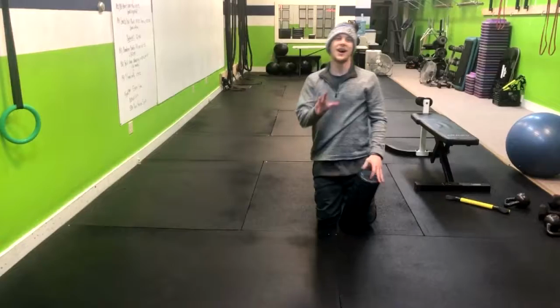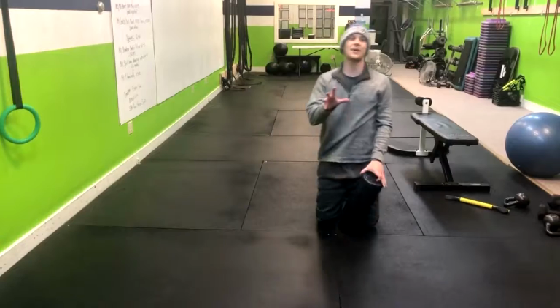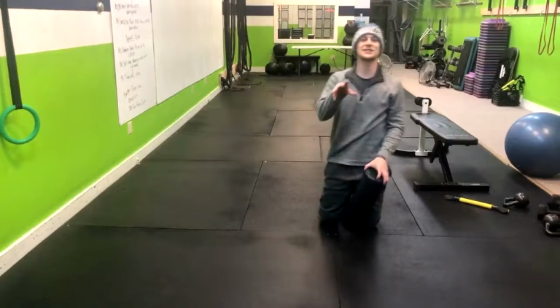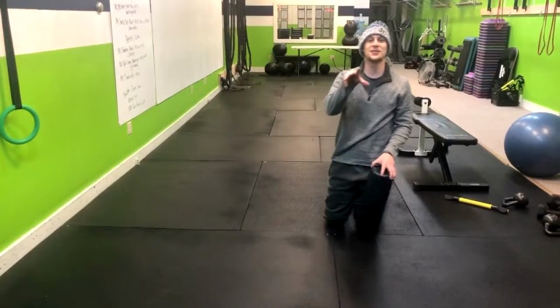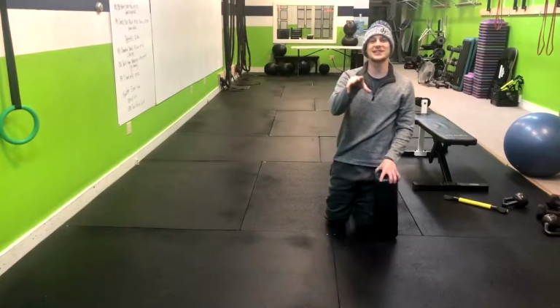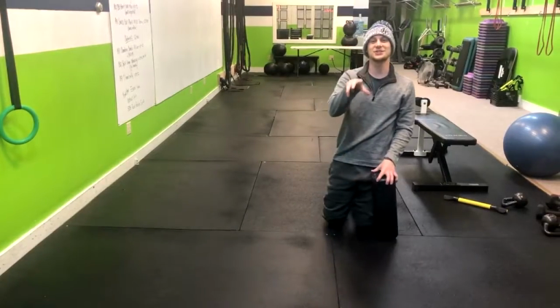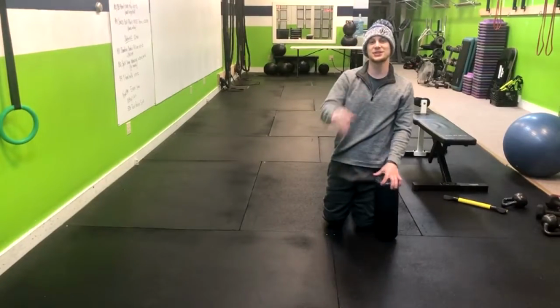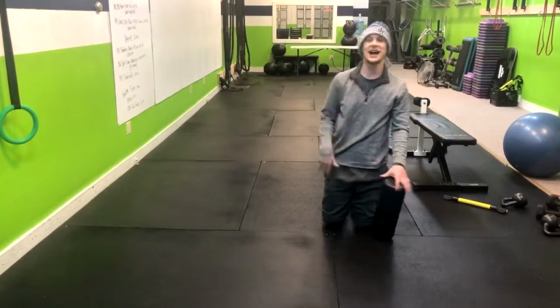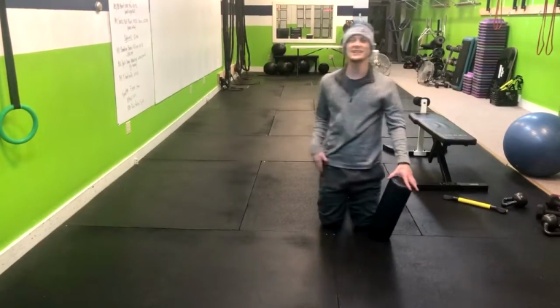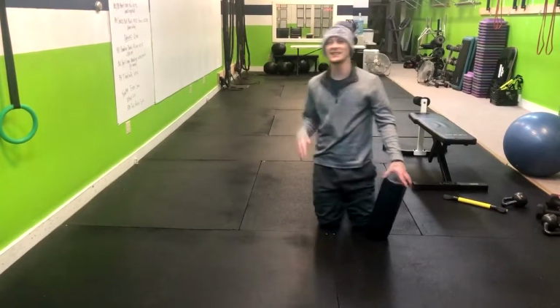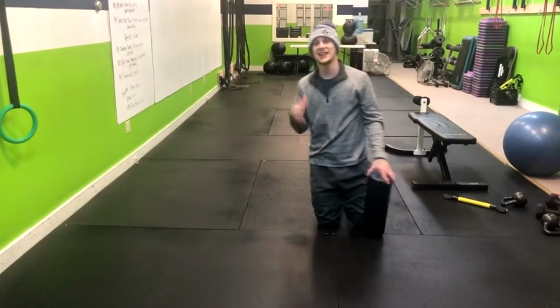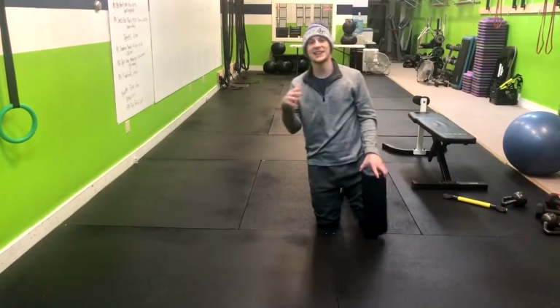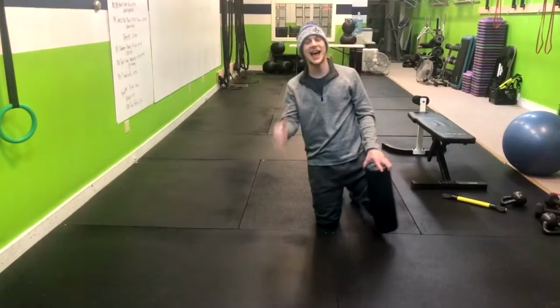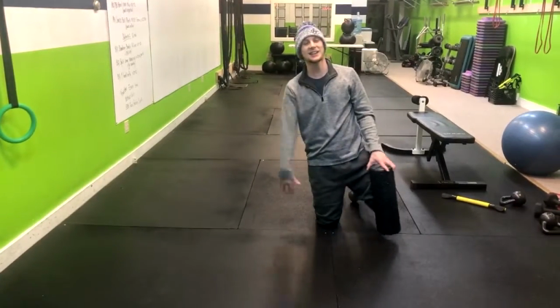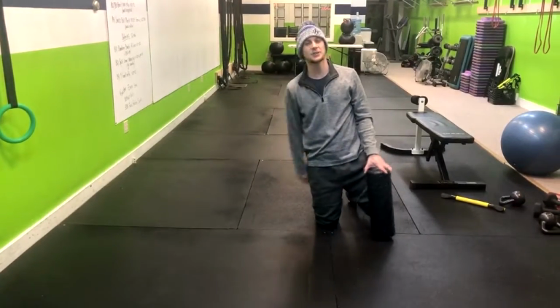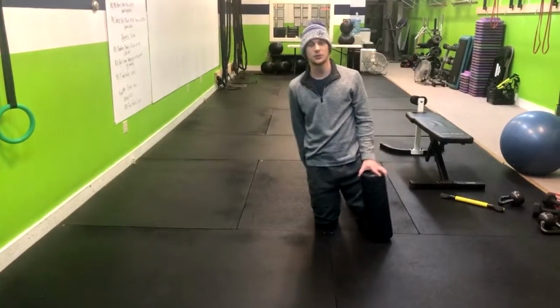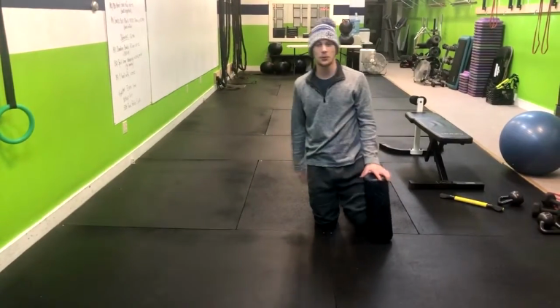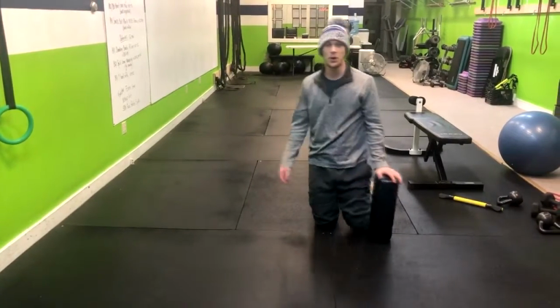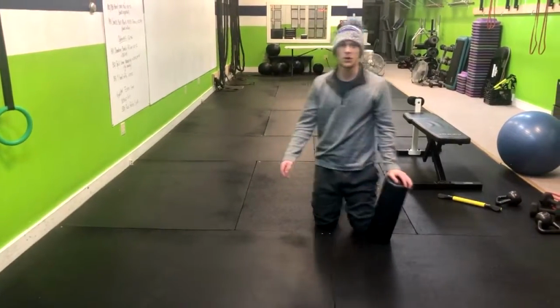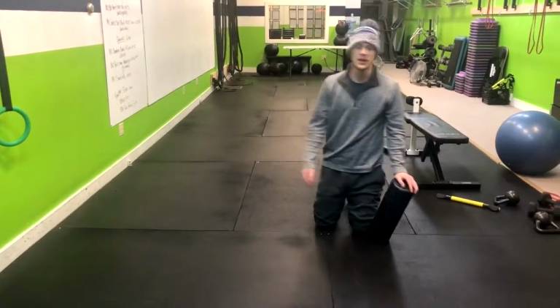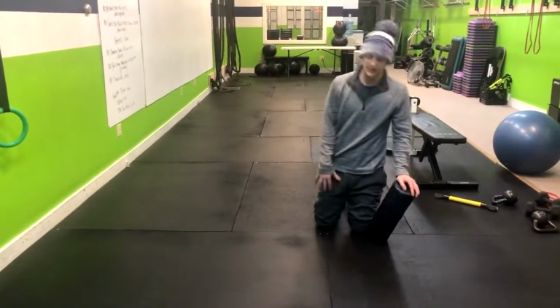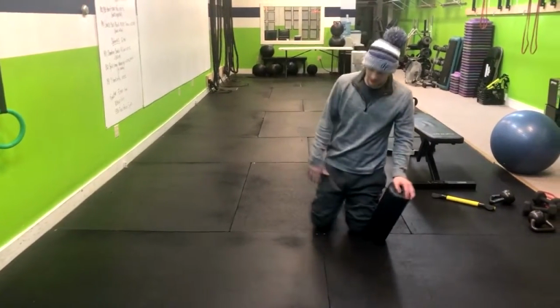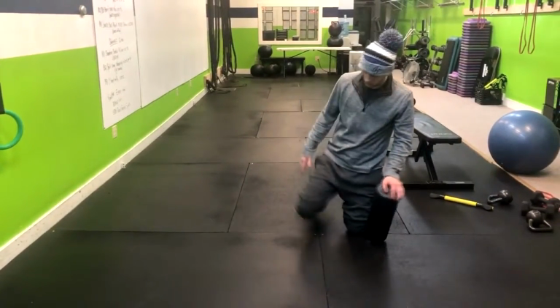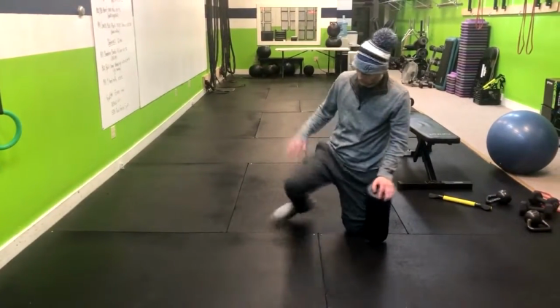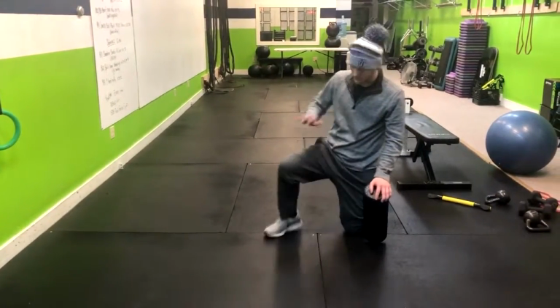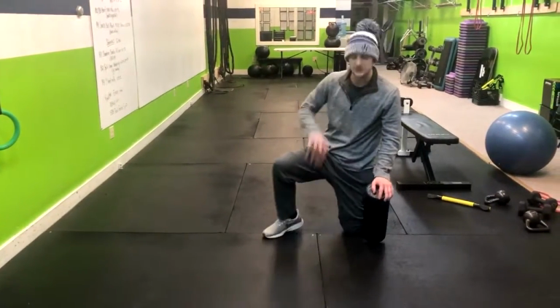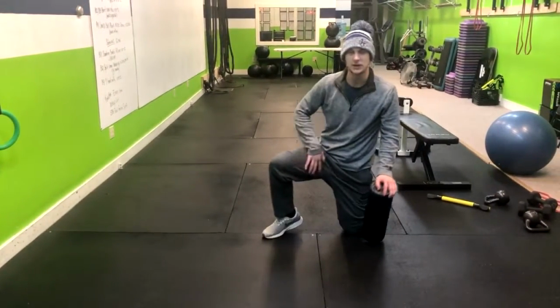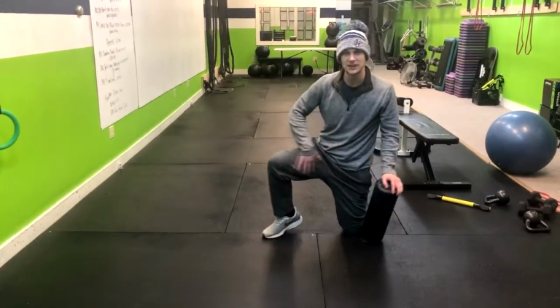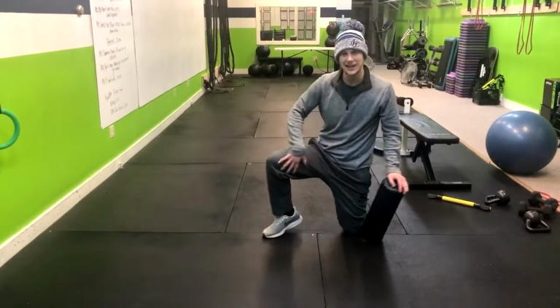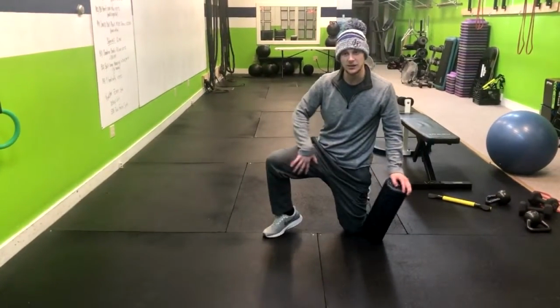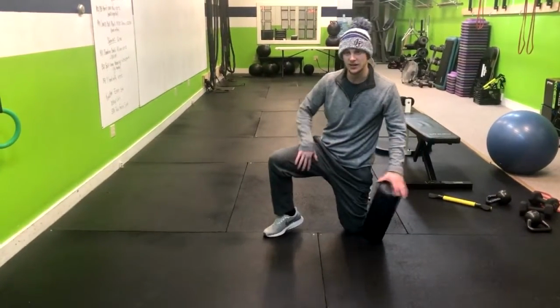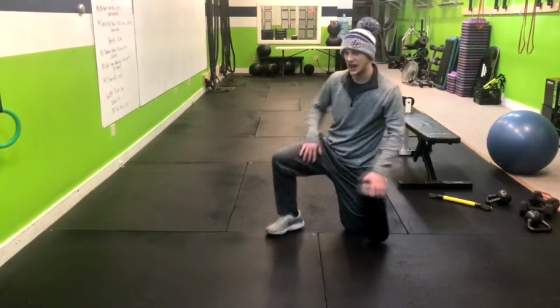This exercise is the adductor foam roll. This is going to work the muscles of the inner thigh.